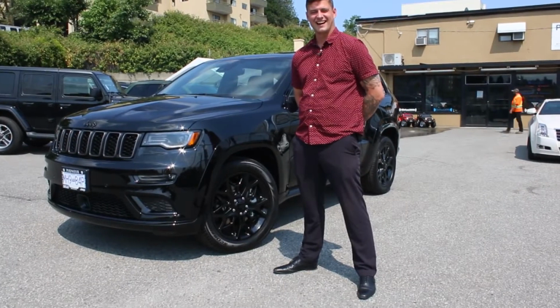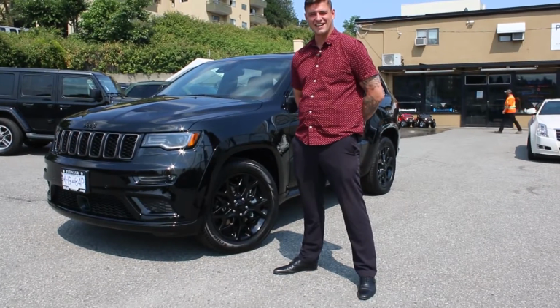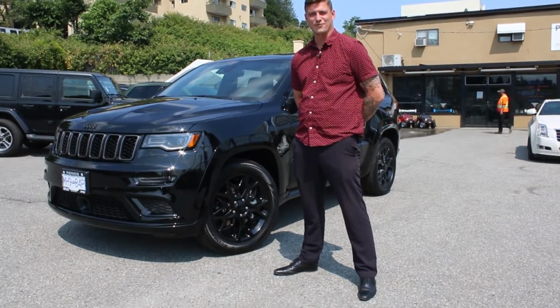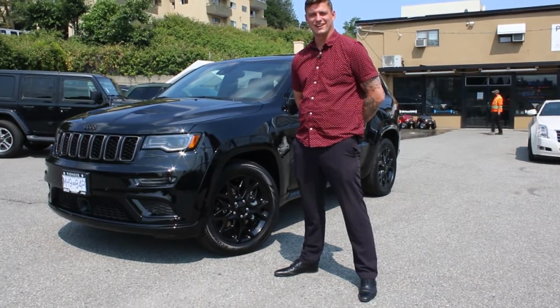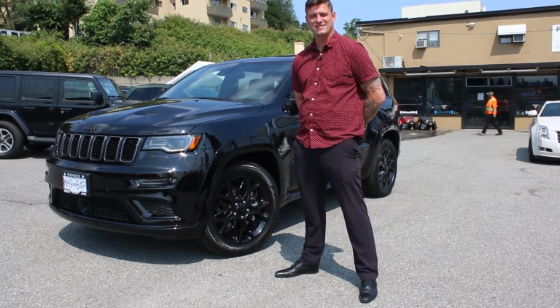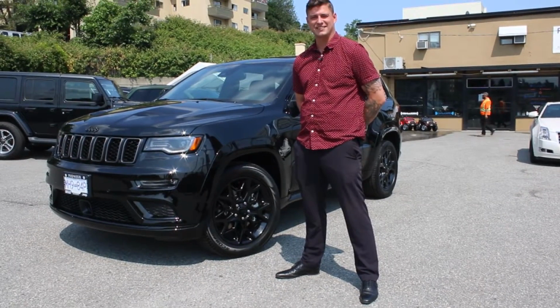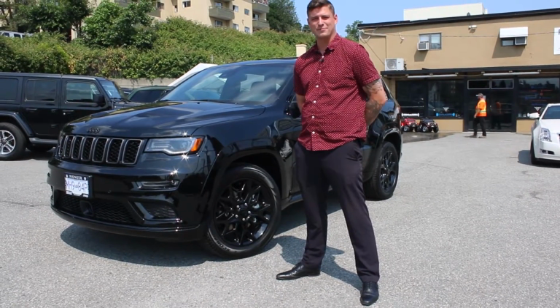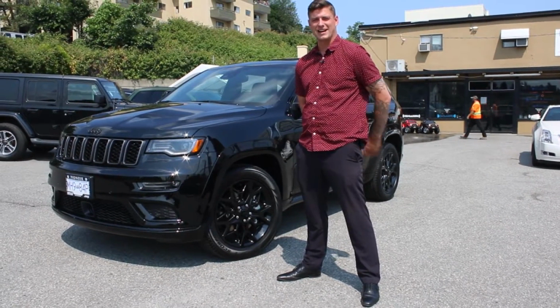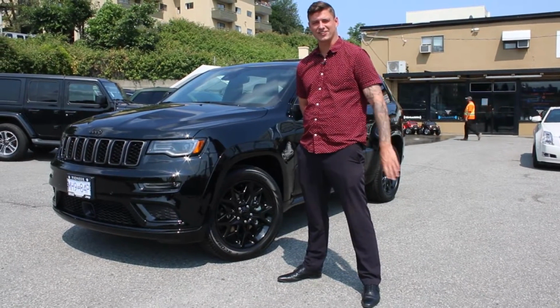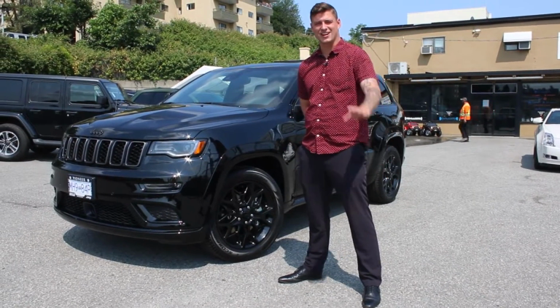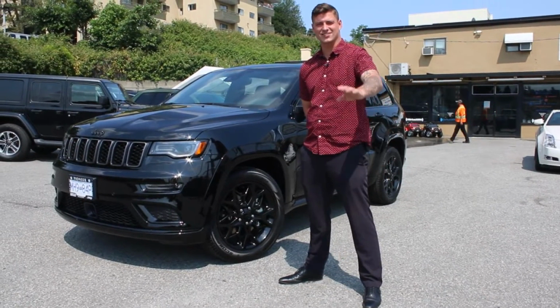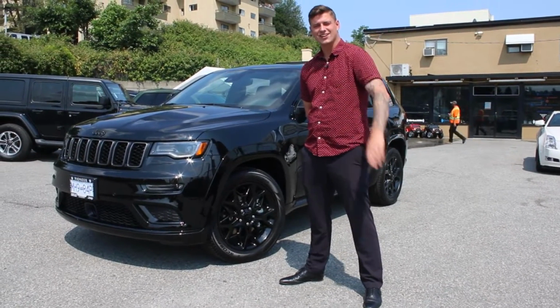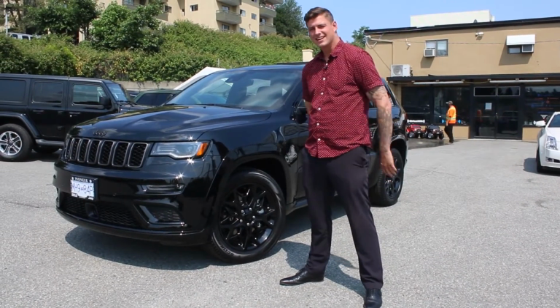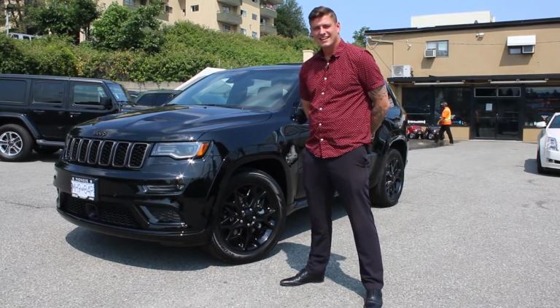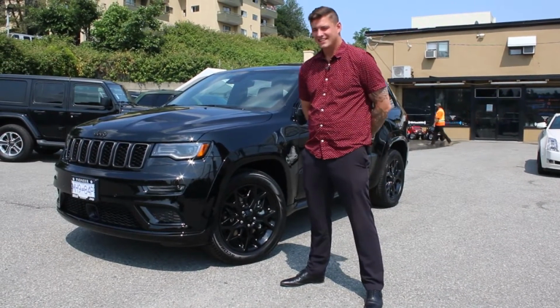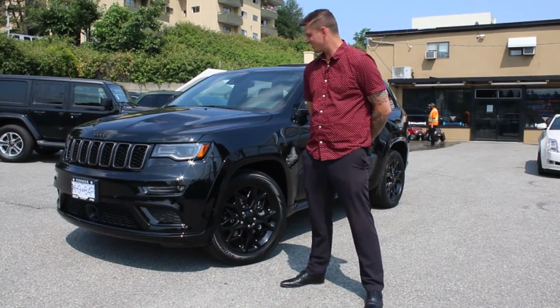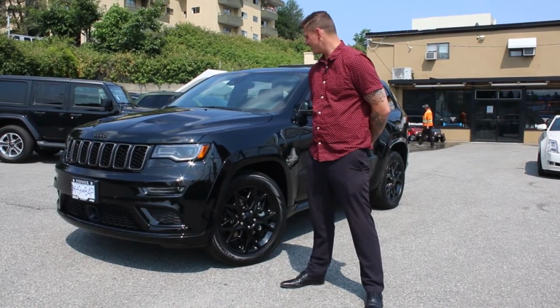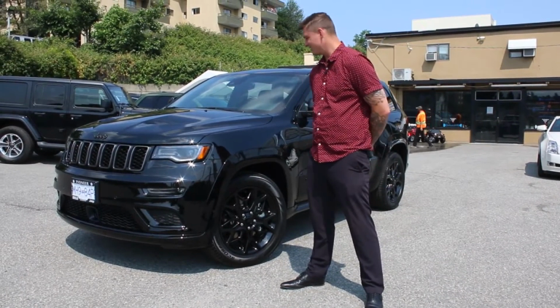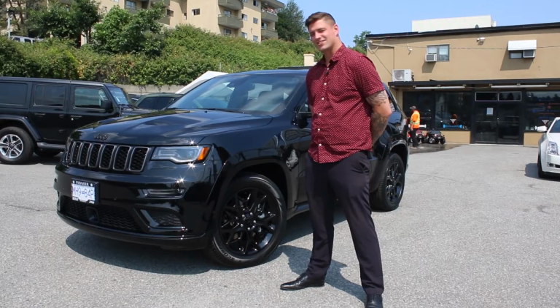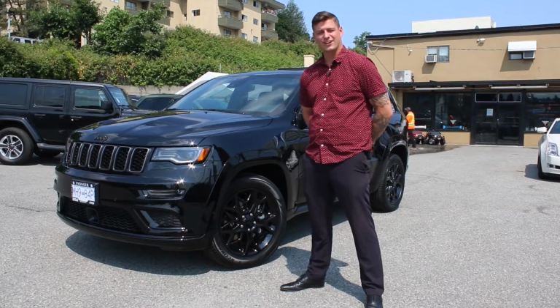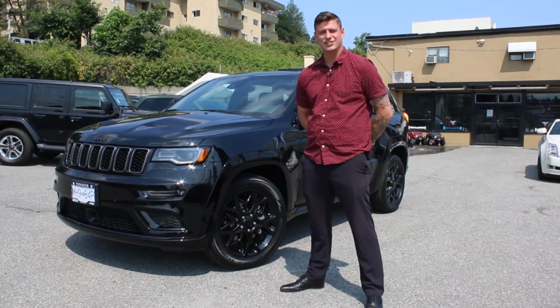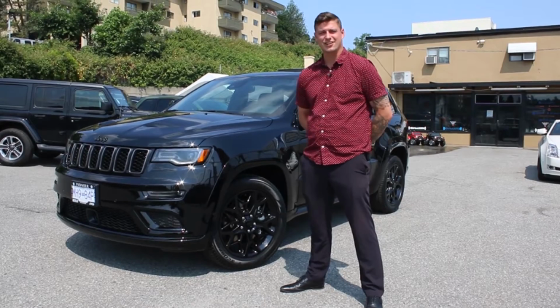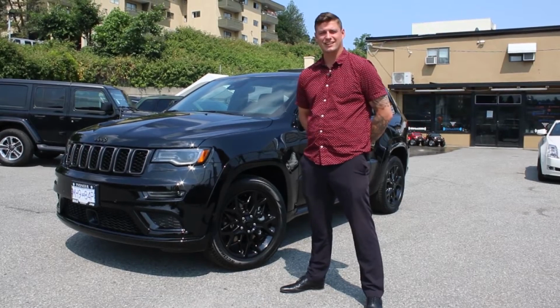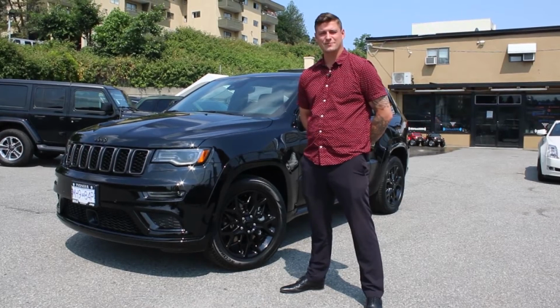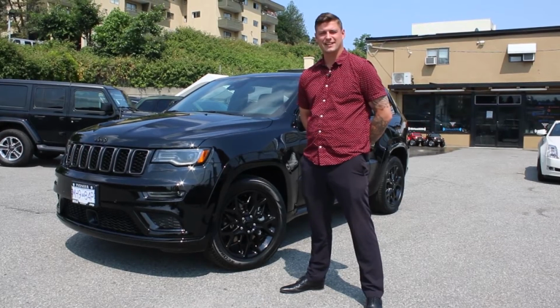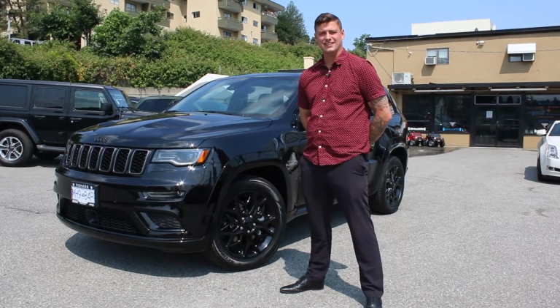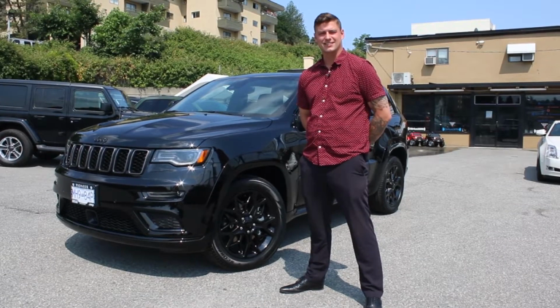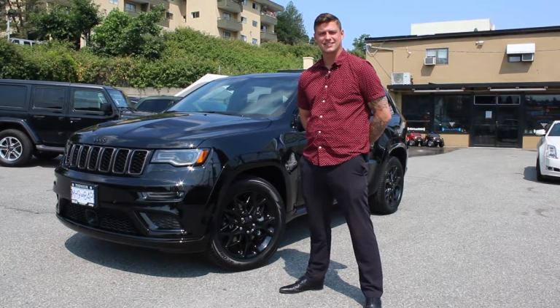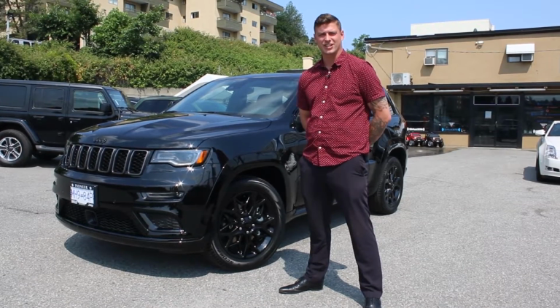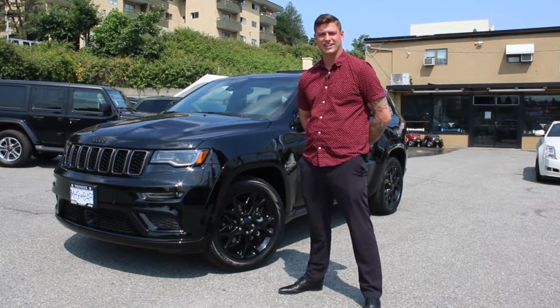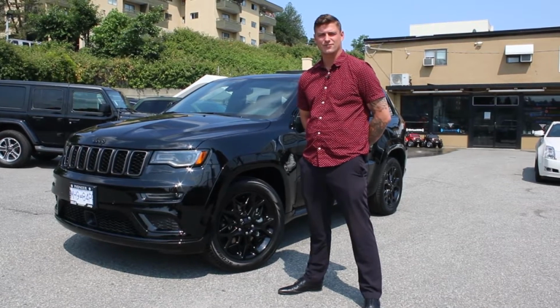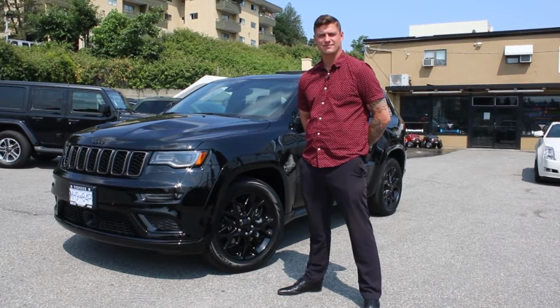Hi everyone, I'm Nathan from Pioneer Chrysler. This here is the Grand Cherokee Limited X. Let's check it out.